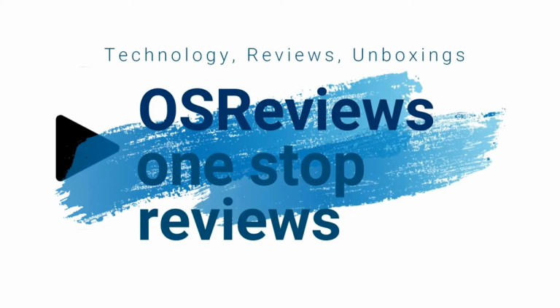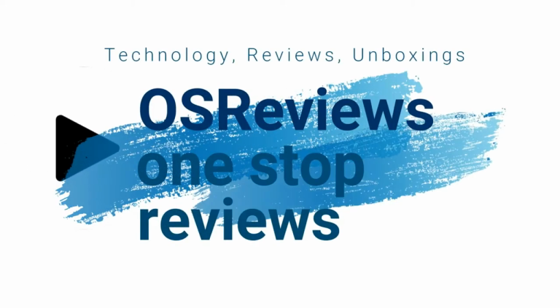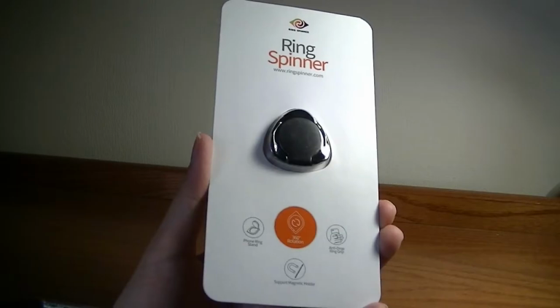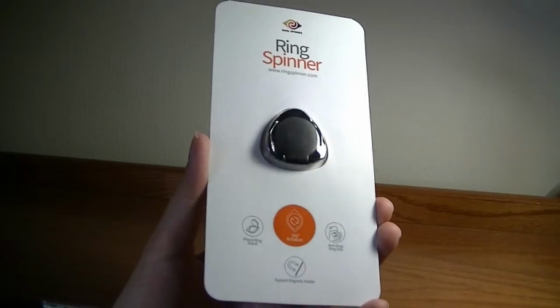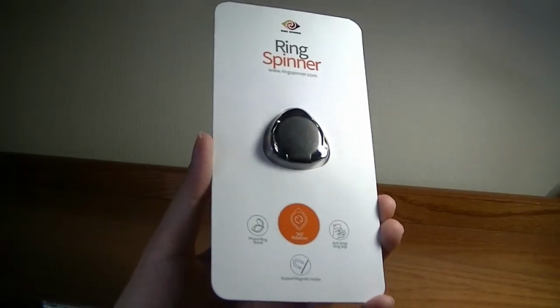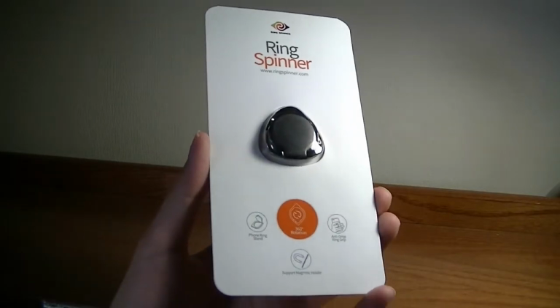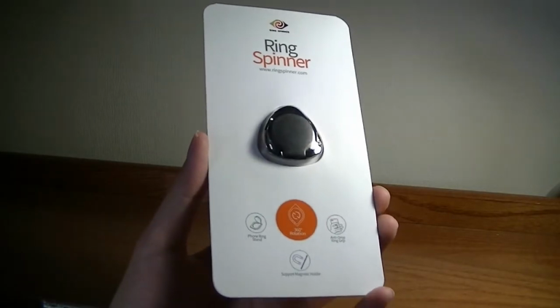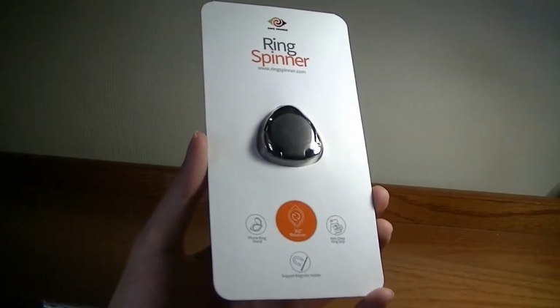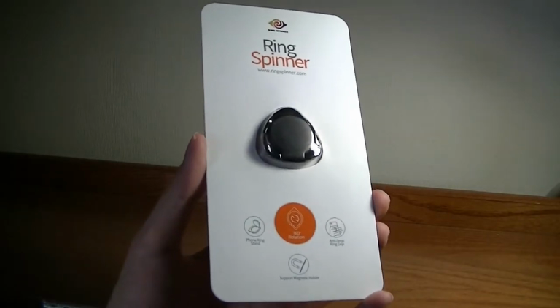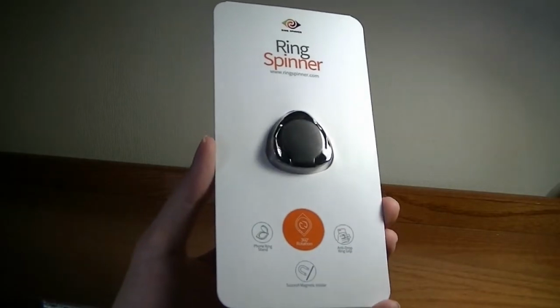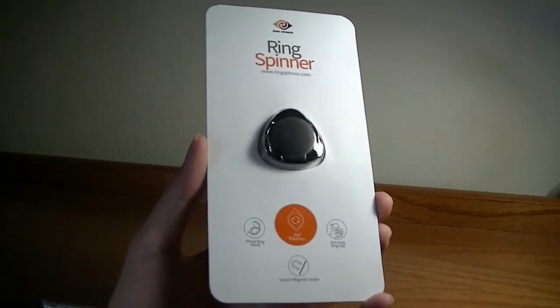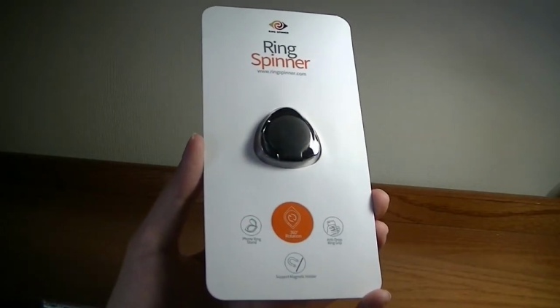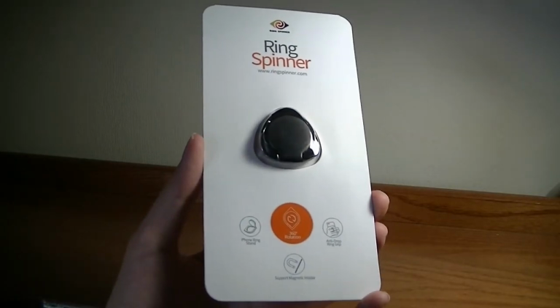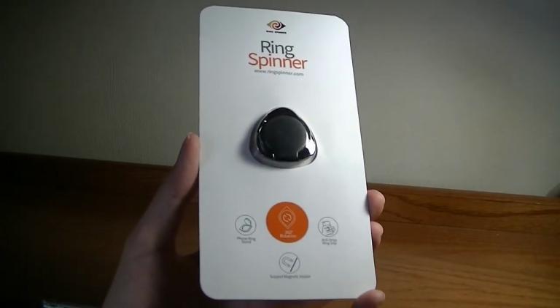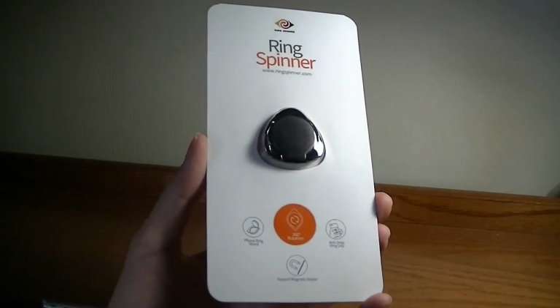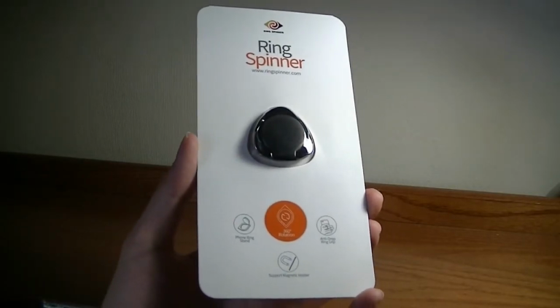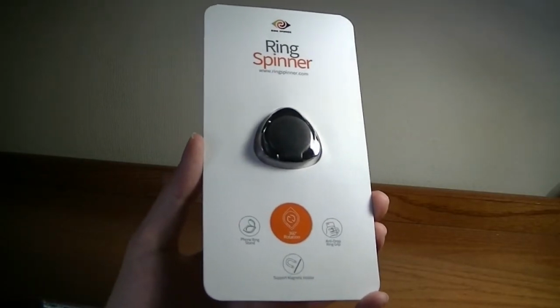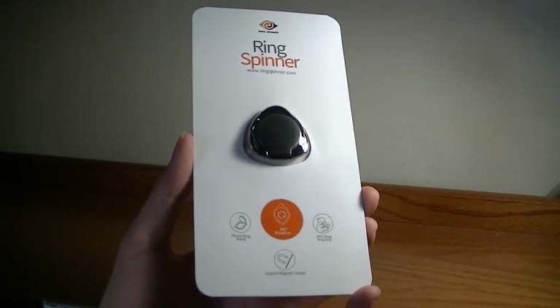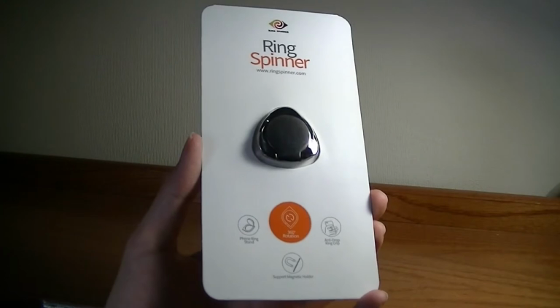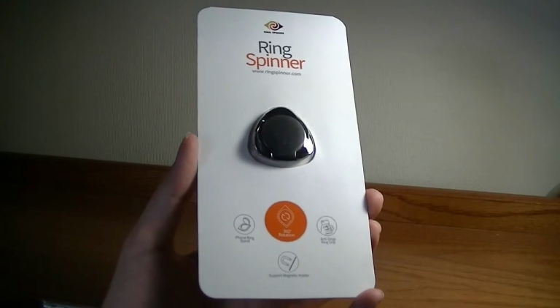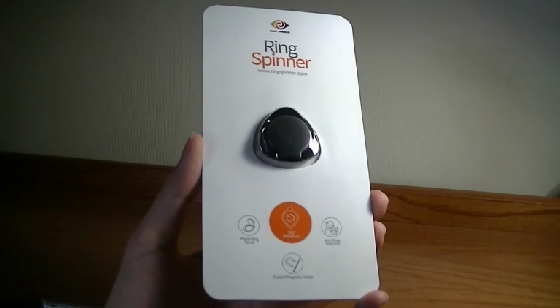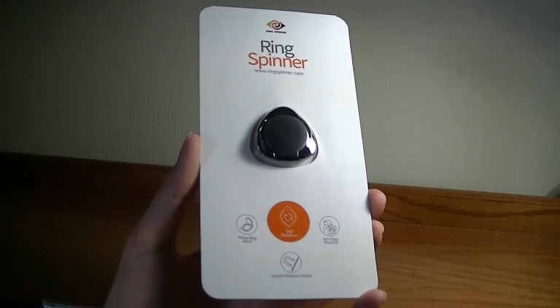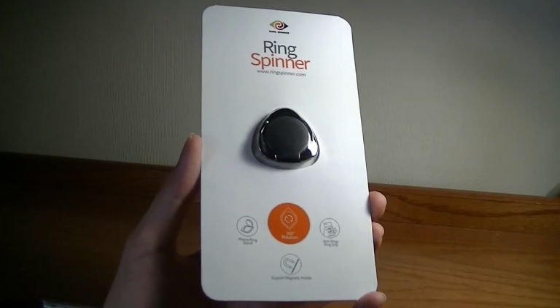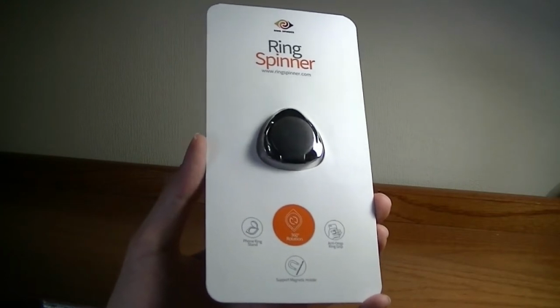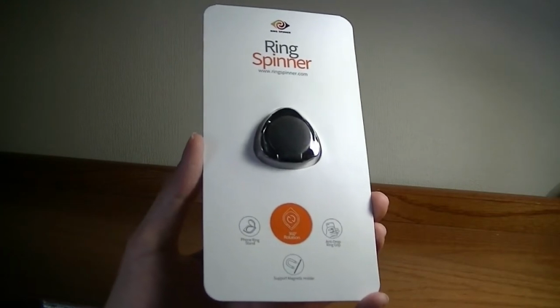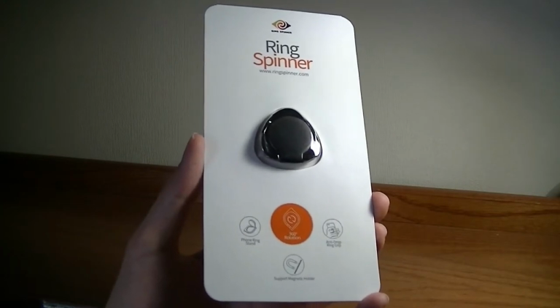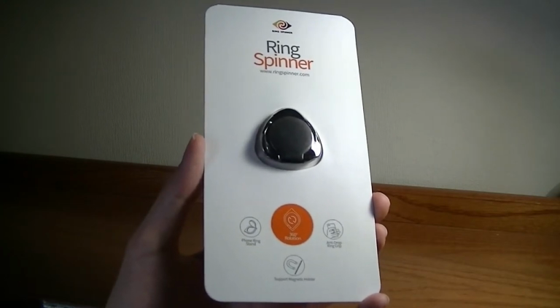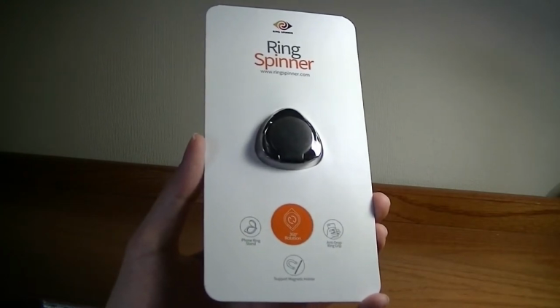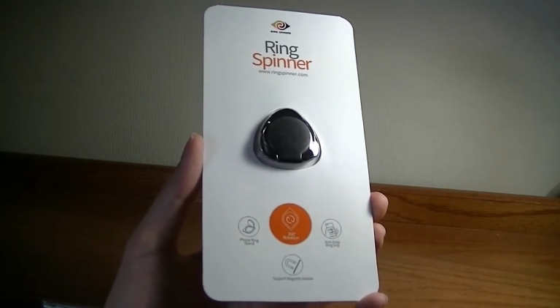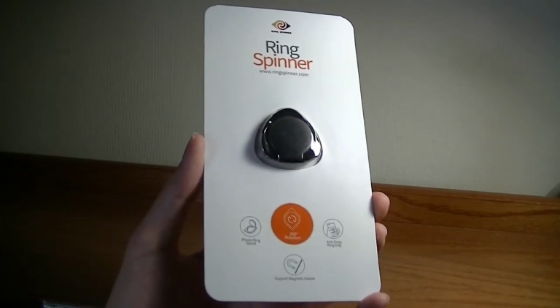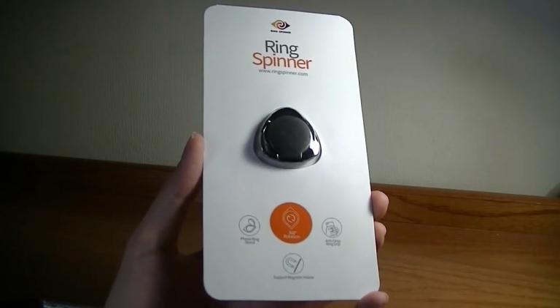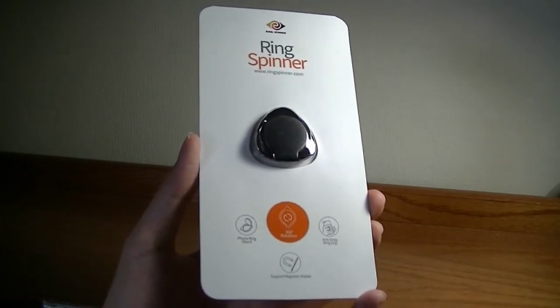Hey folks, here at OSReviews, you're watching our video first look and a quick review of the Ring Spinner.